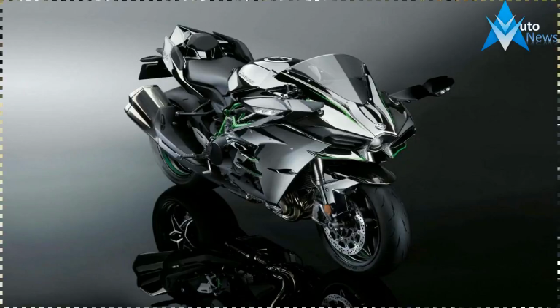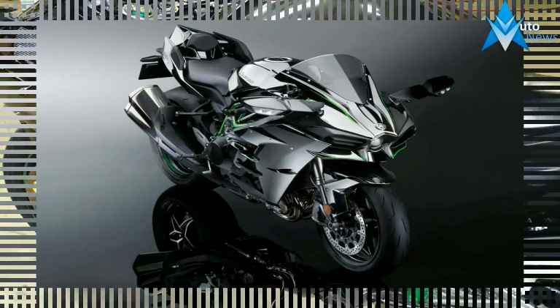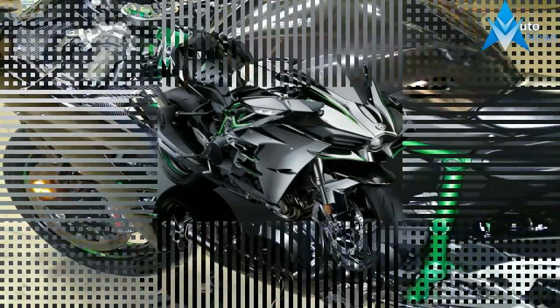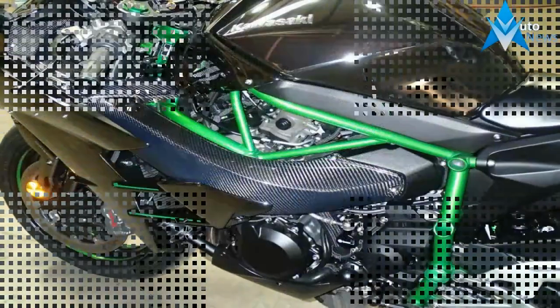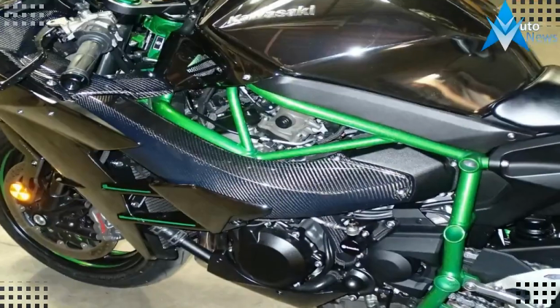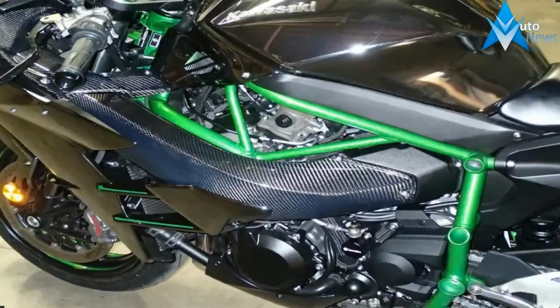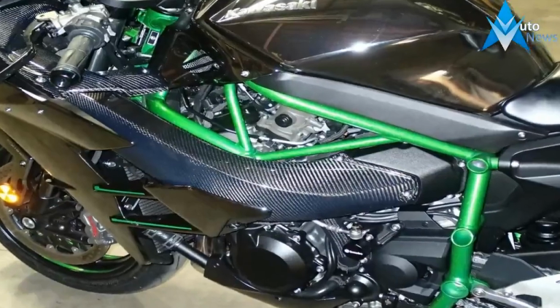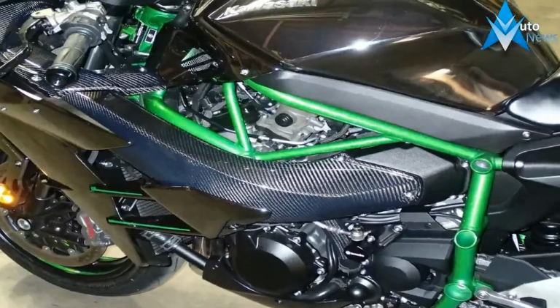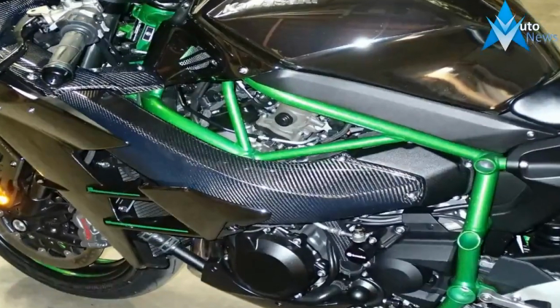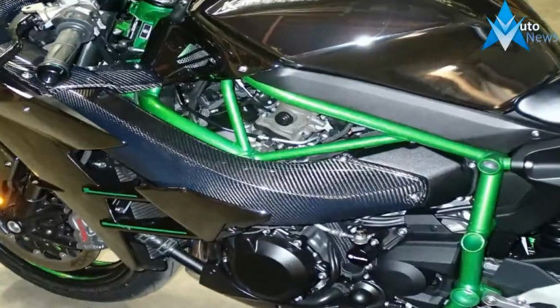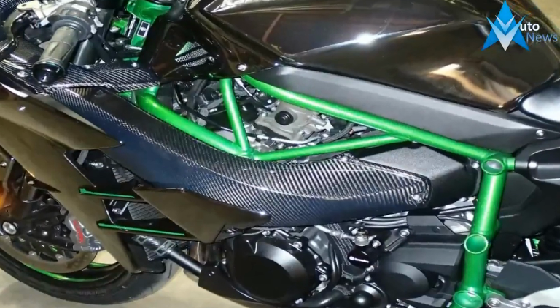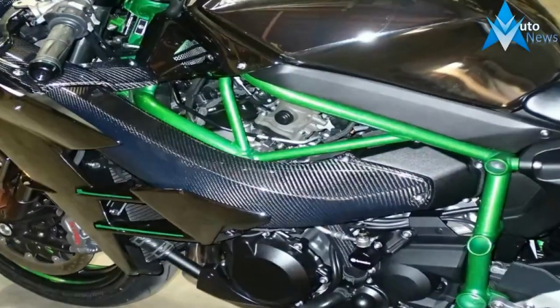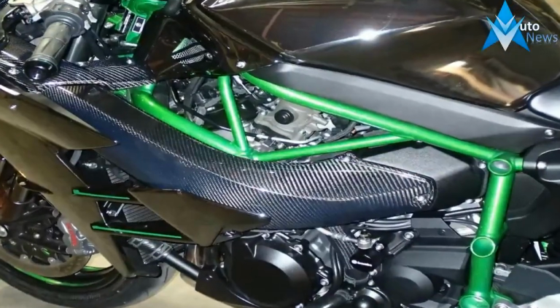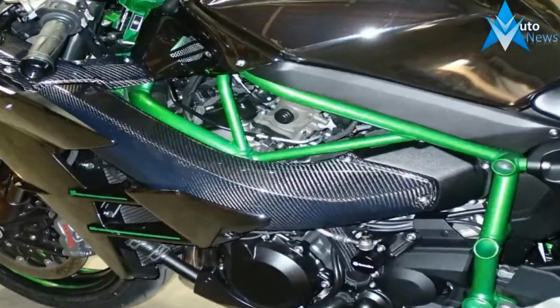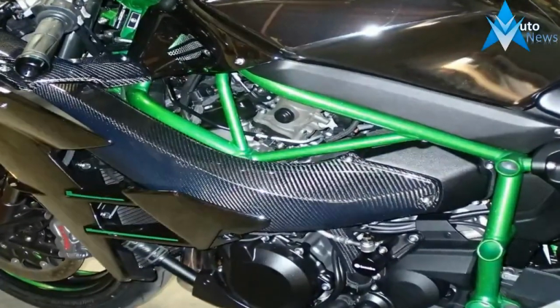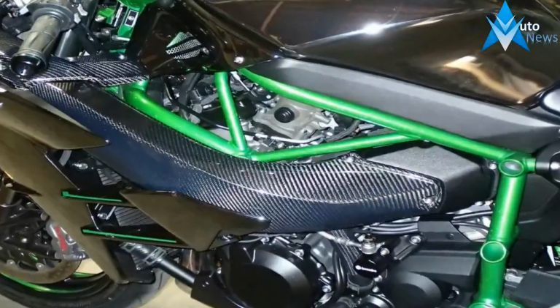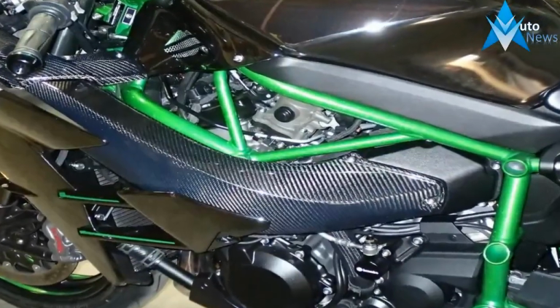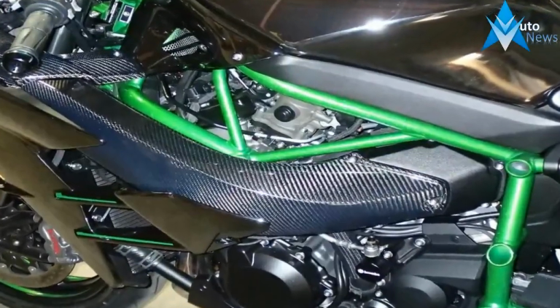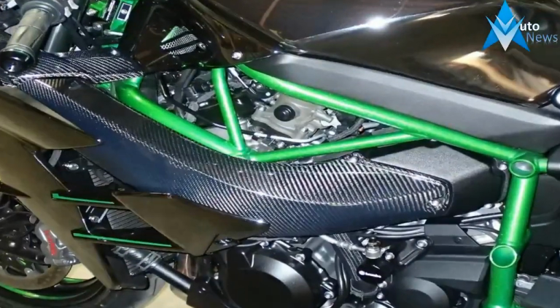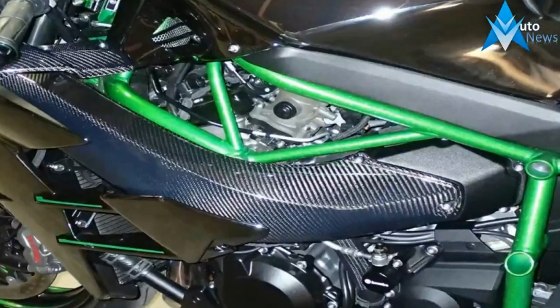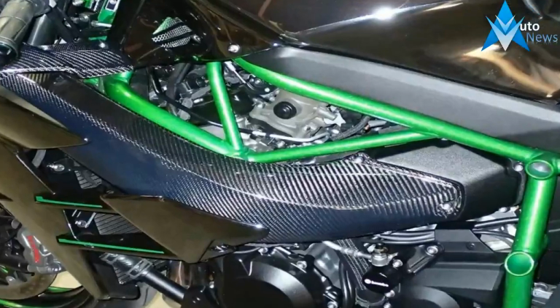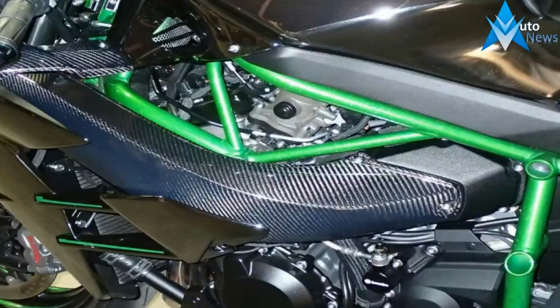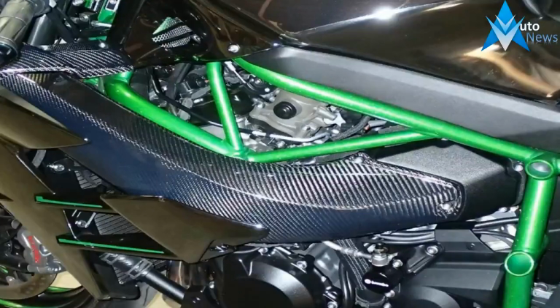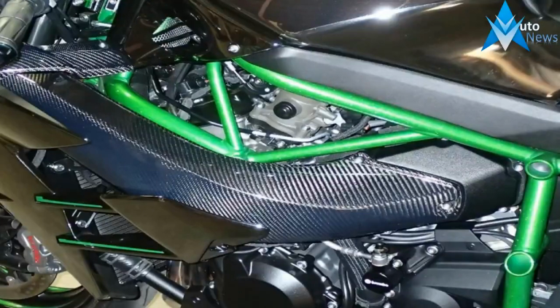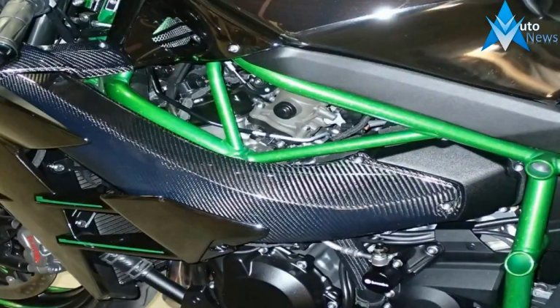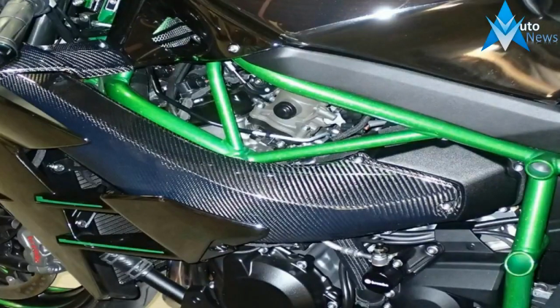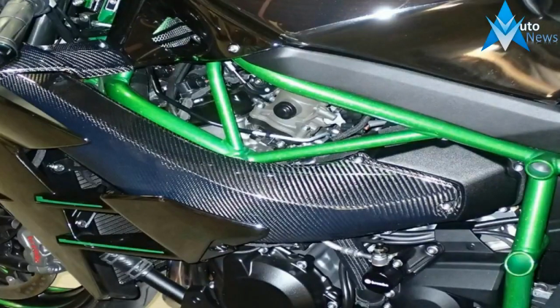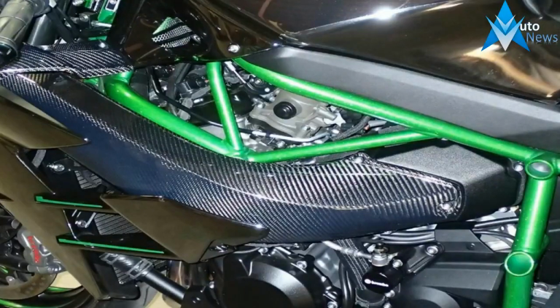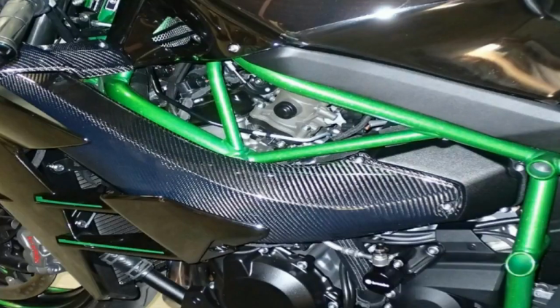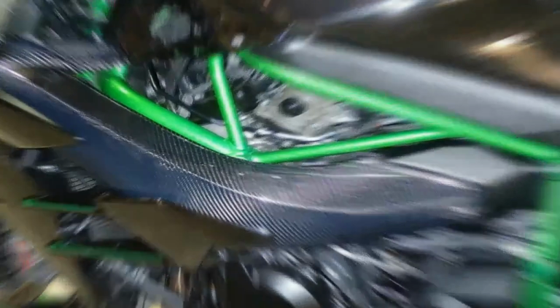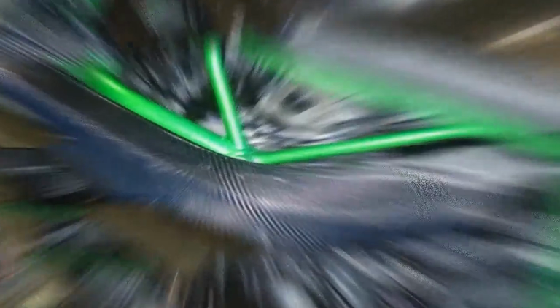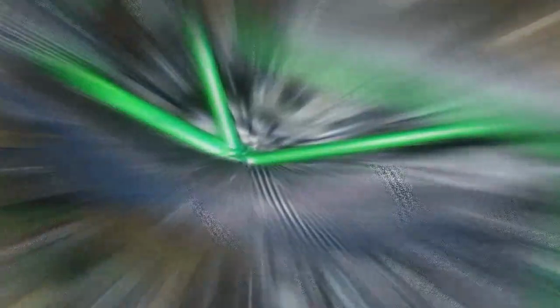To meet Euro emissions requirements, the exhaust system is revised, but it does not take away any of the vibrations found in the previous model.